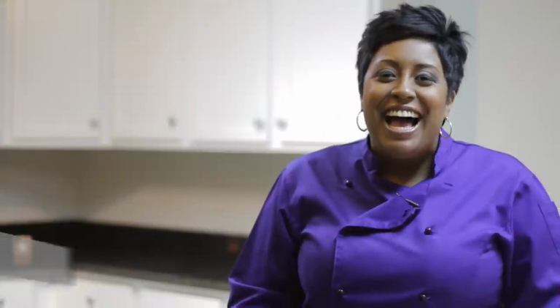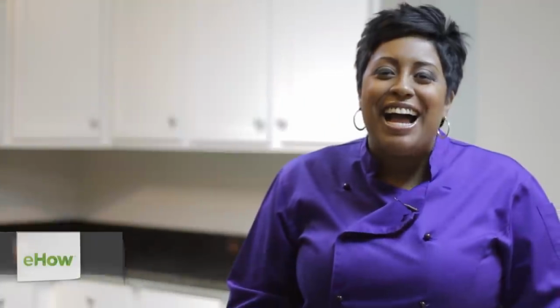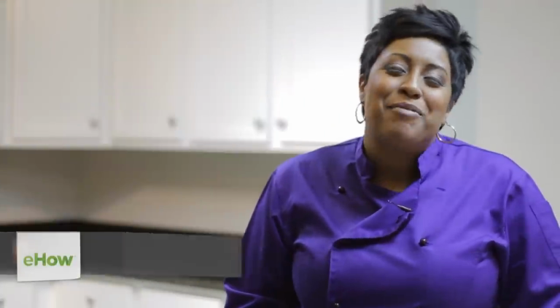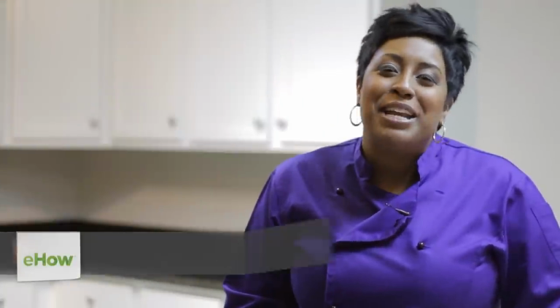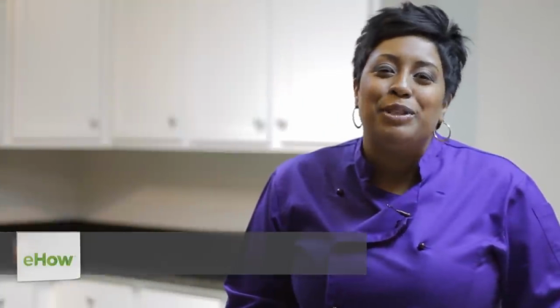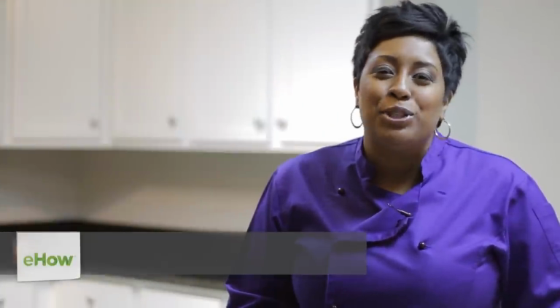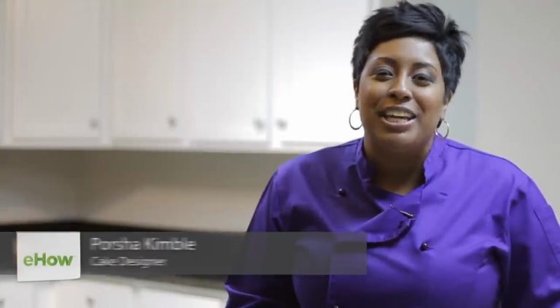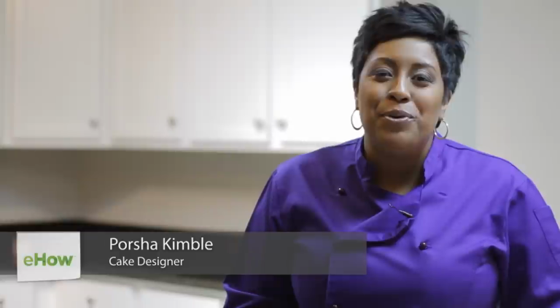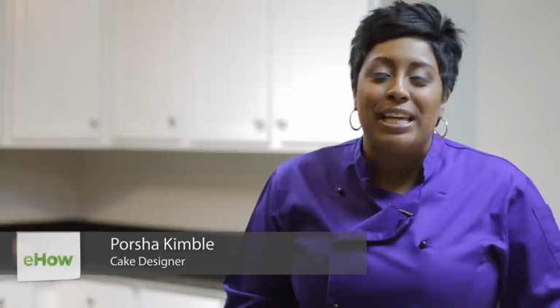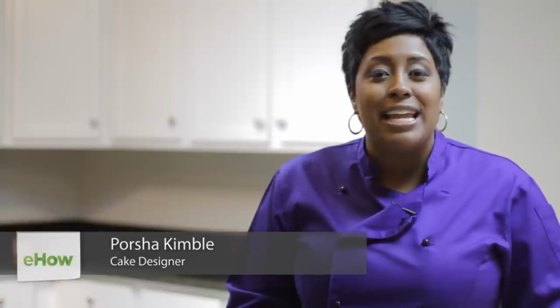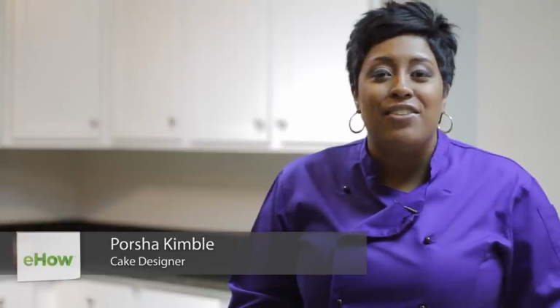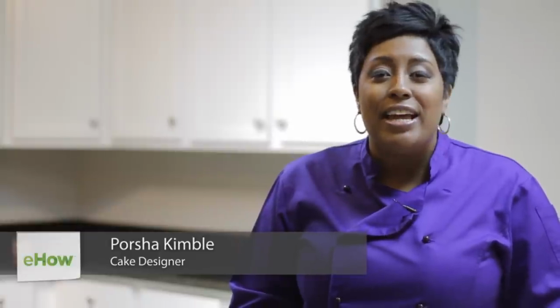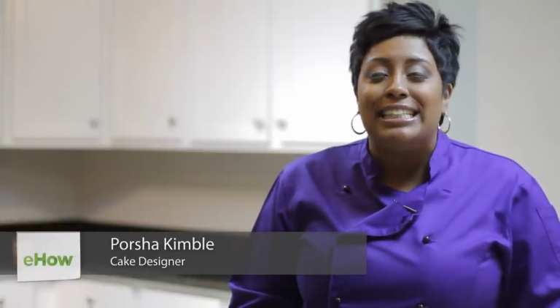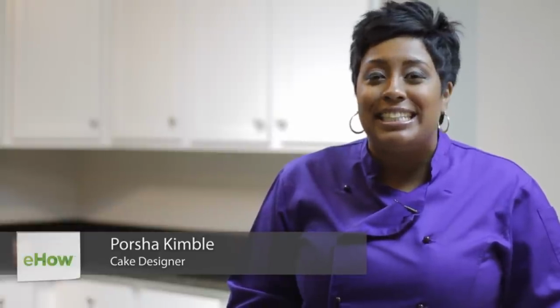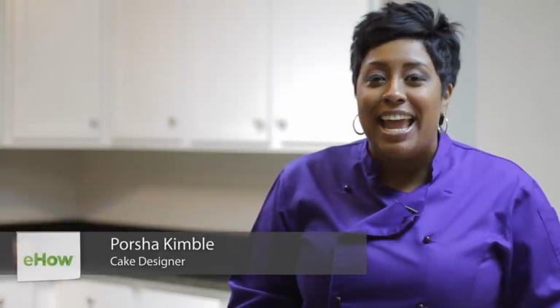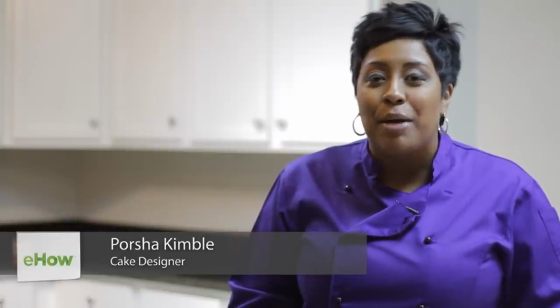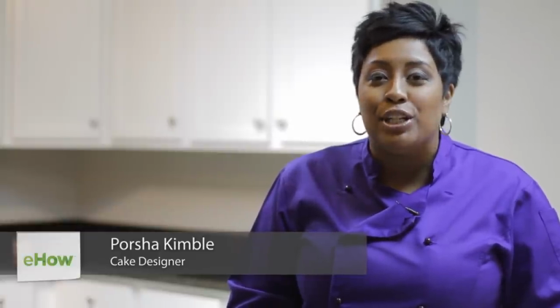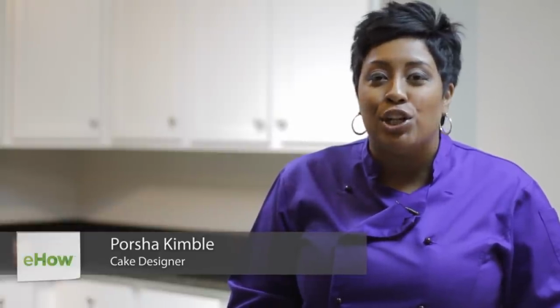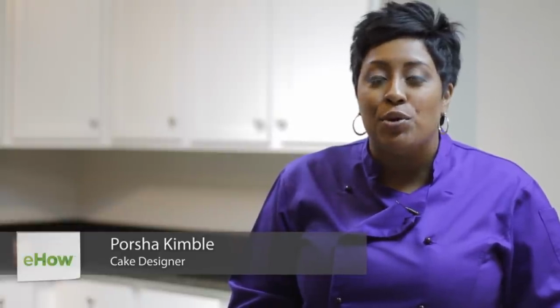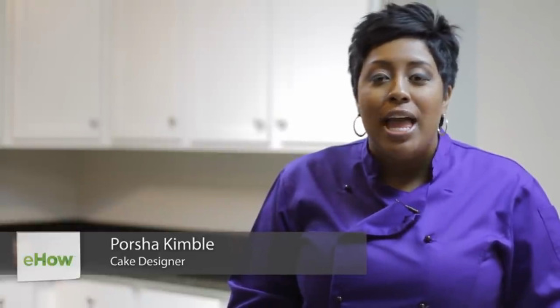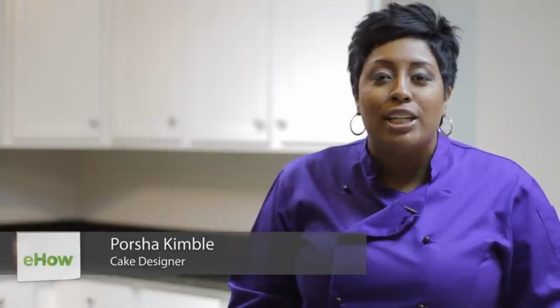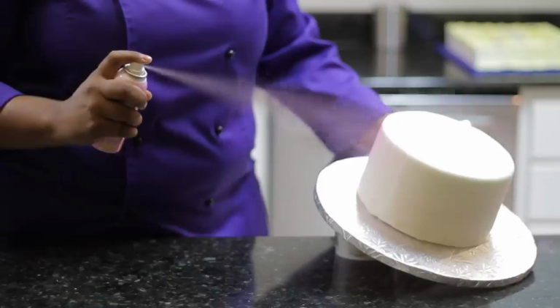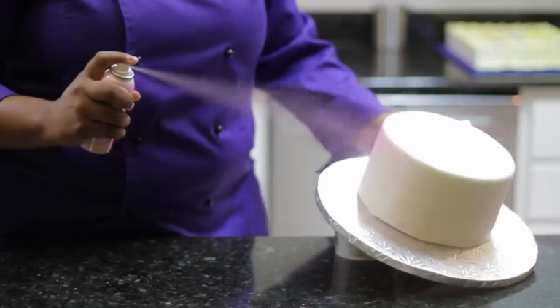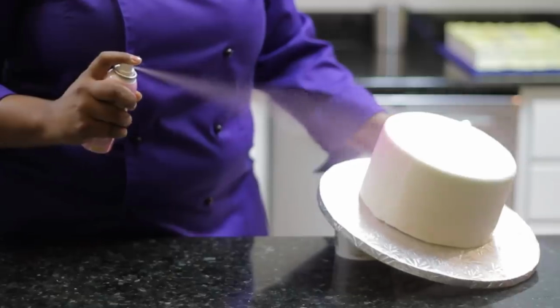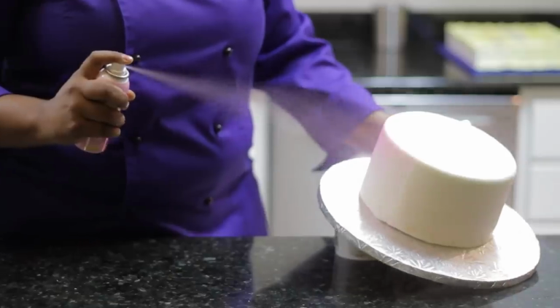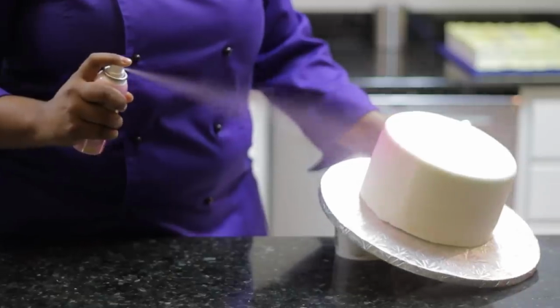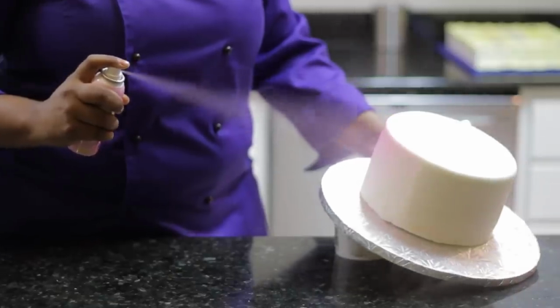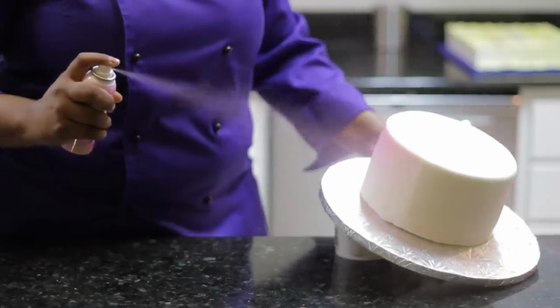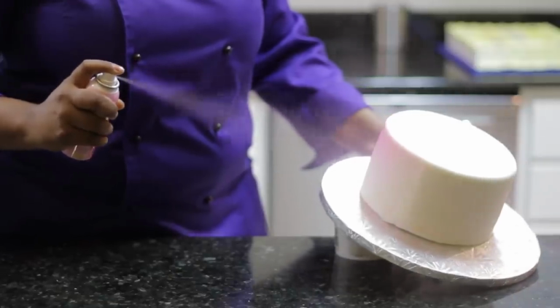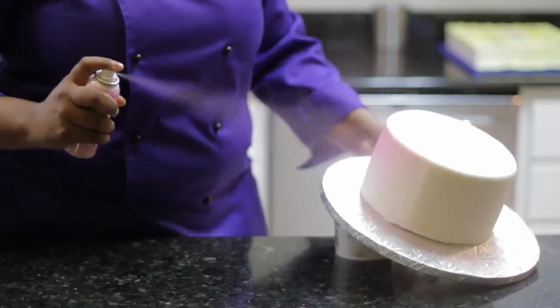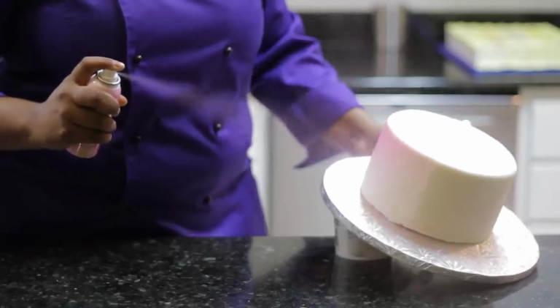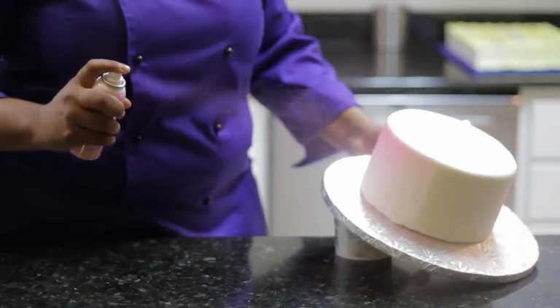Hi, my name is Portia Kimball, The Cake Diva, and today I'm going to show you how to spray your cake with a can of decorating spray.